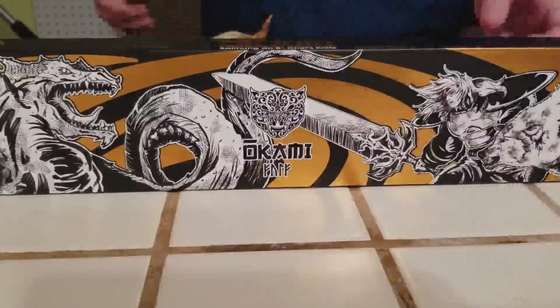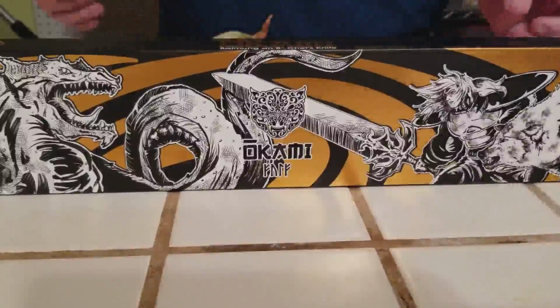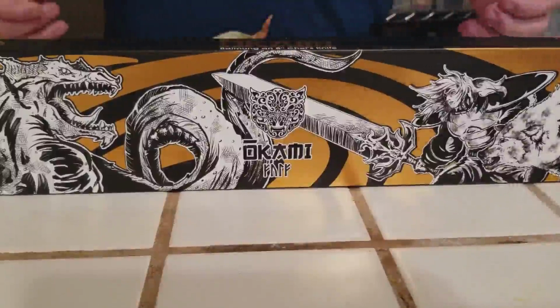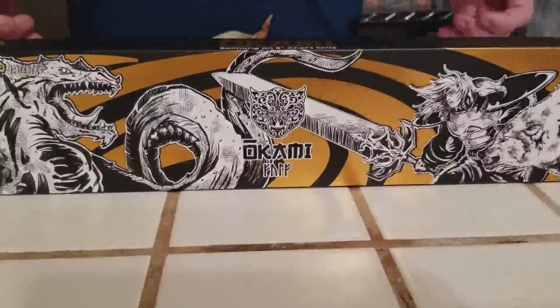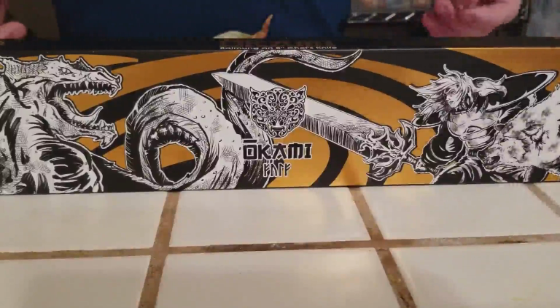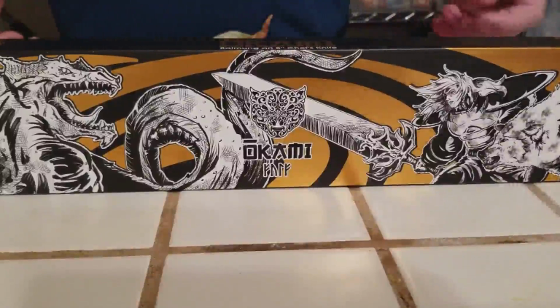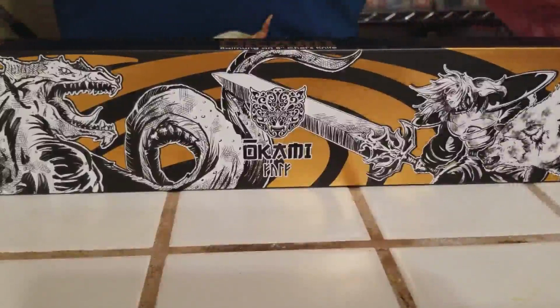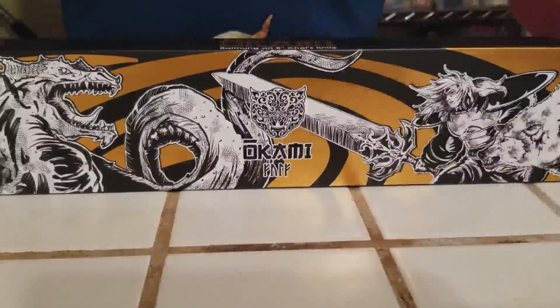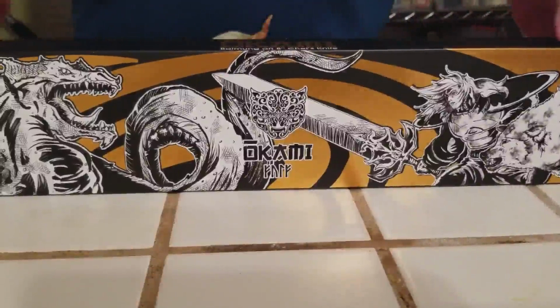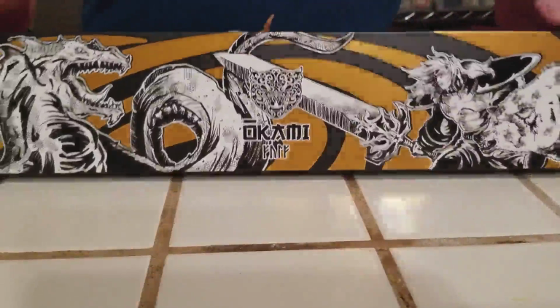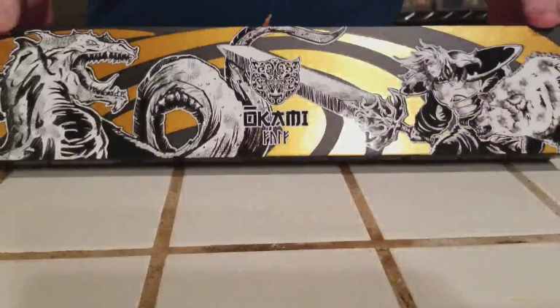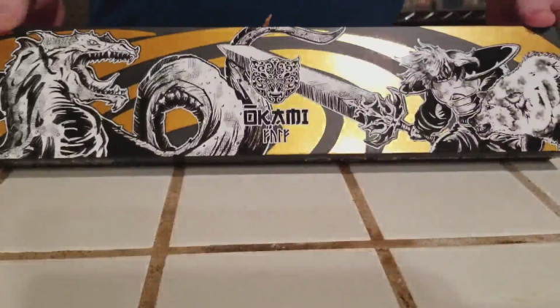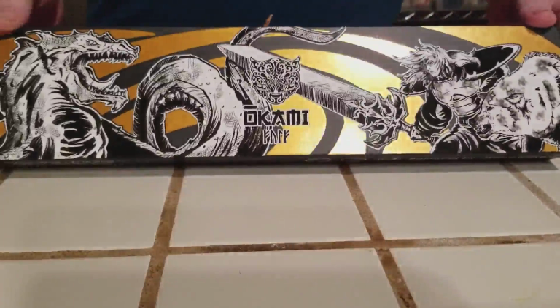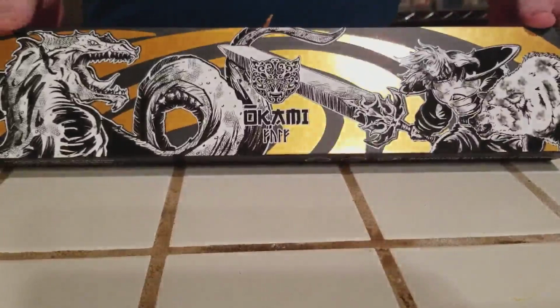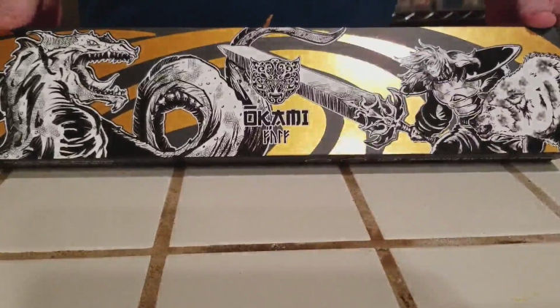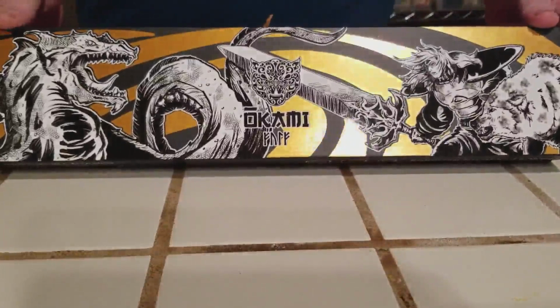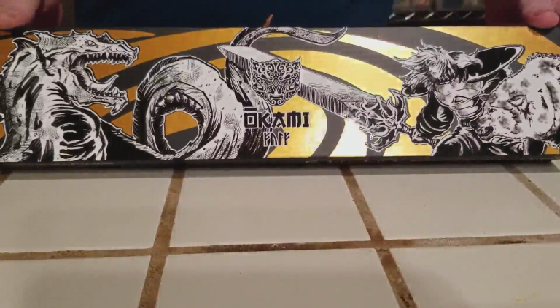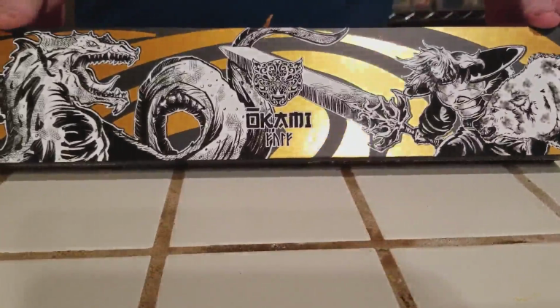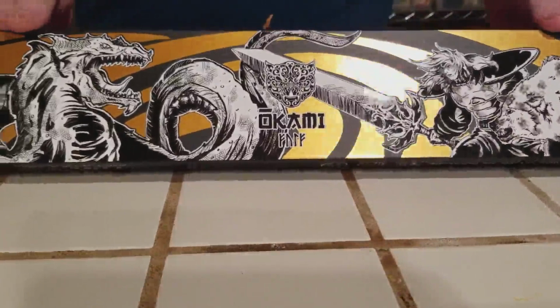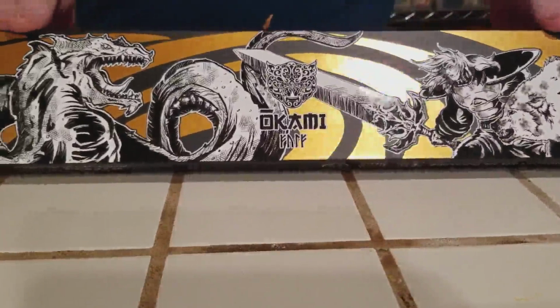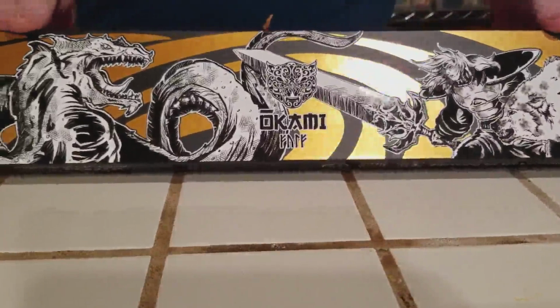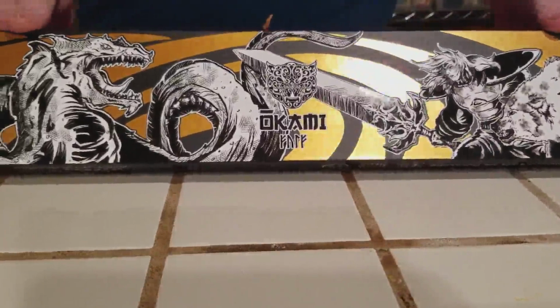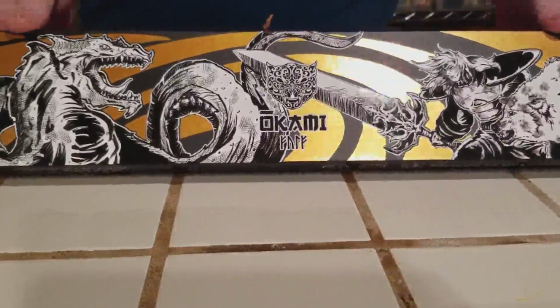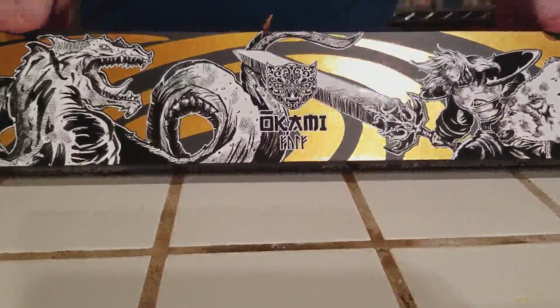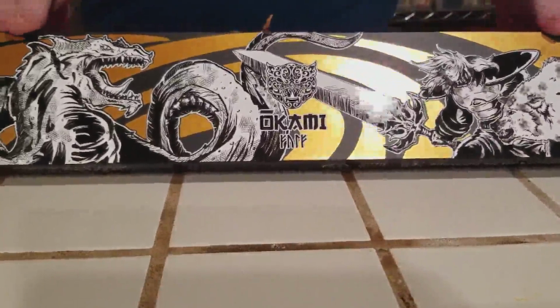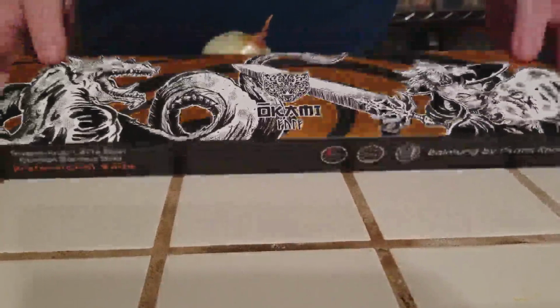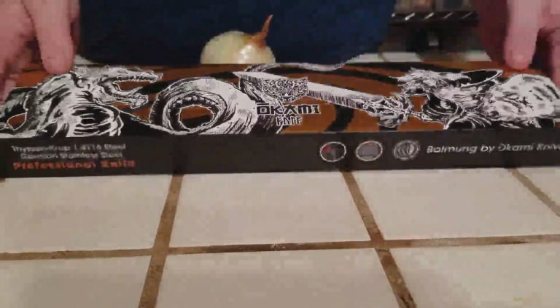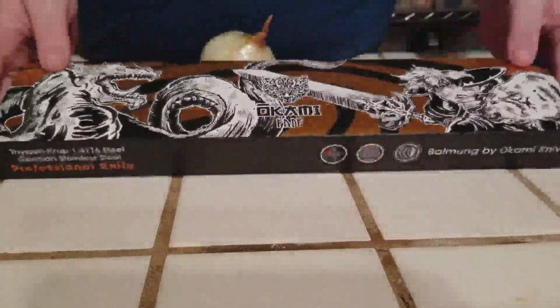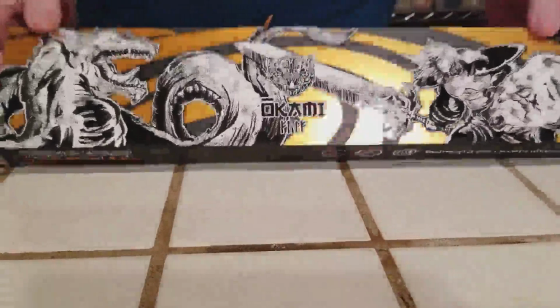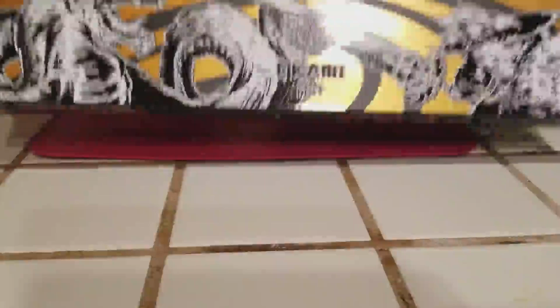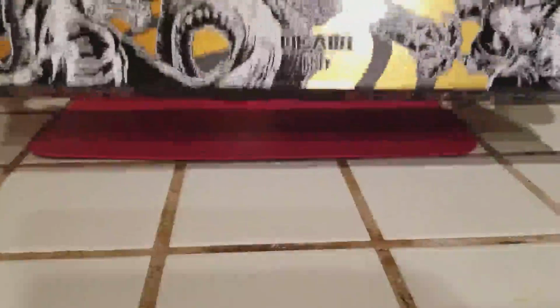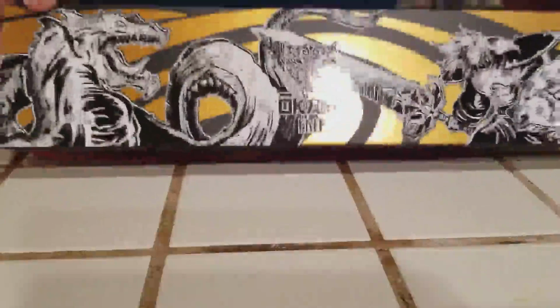Alright everybody, here's a video review of the Okami 8-inch chef knife.